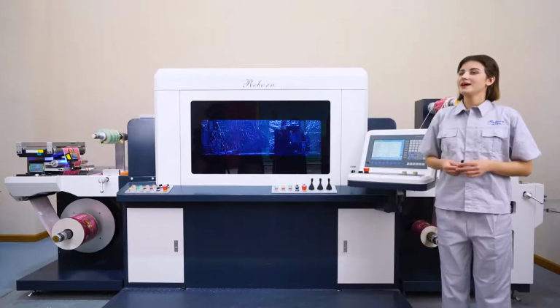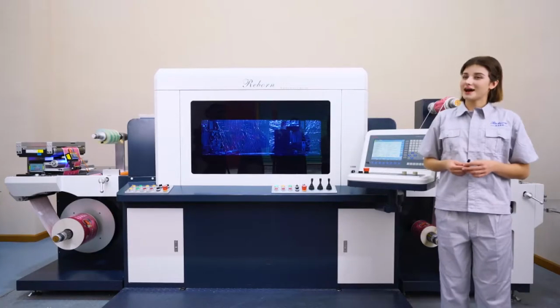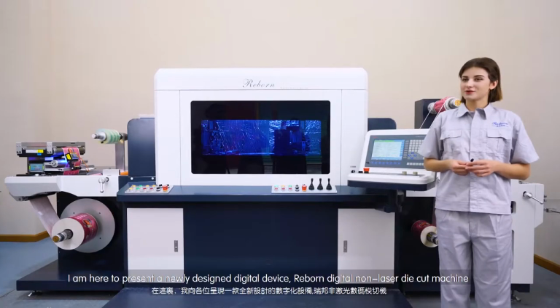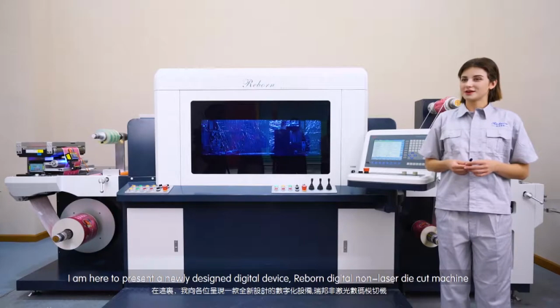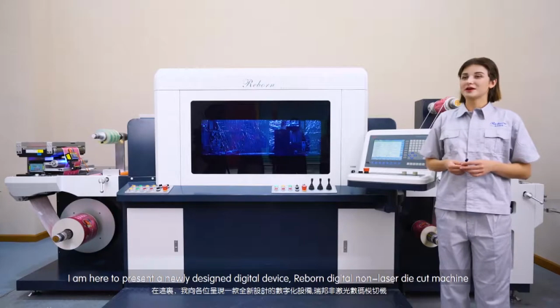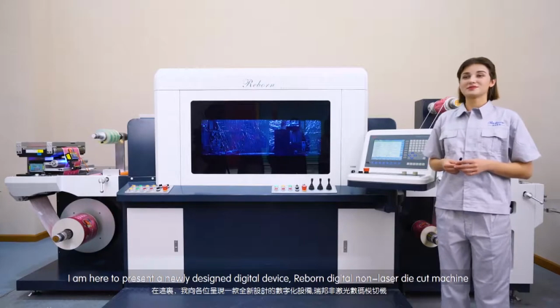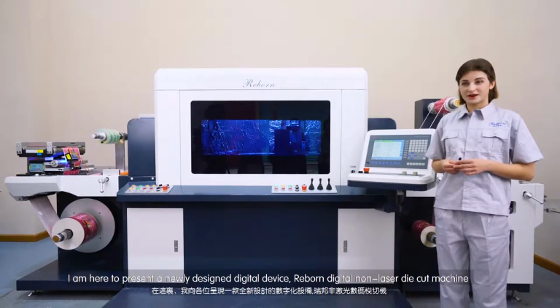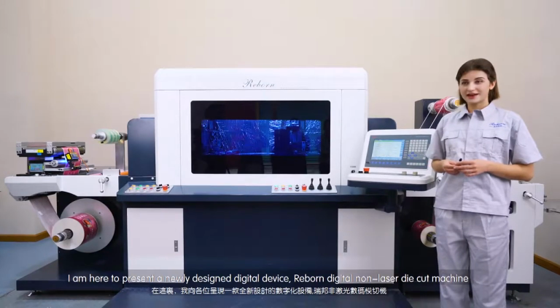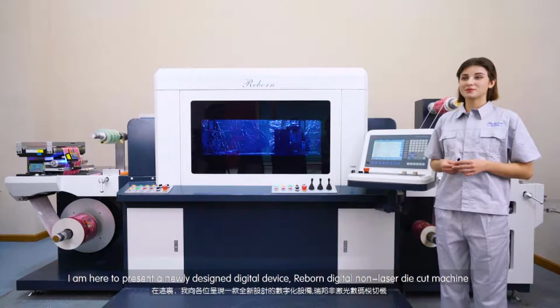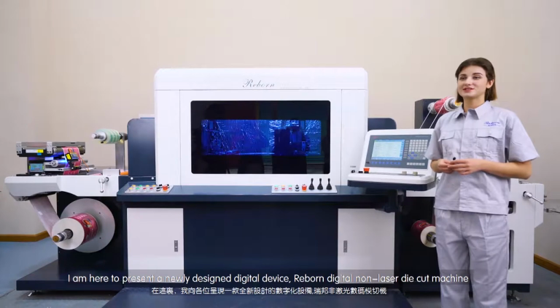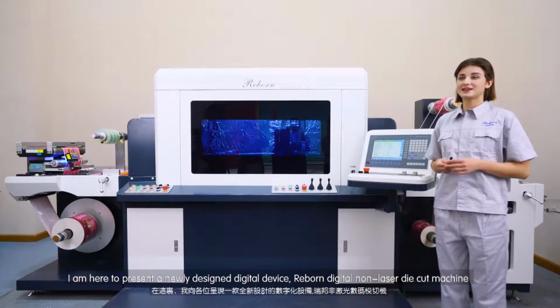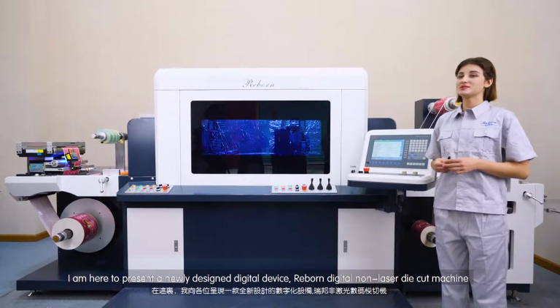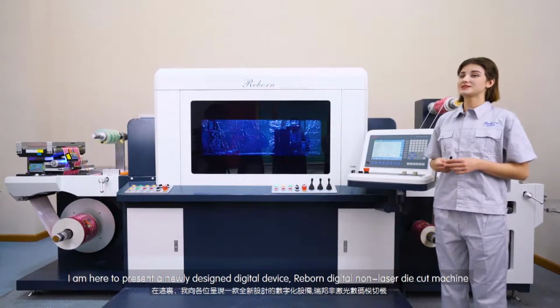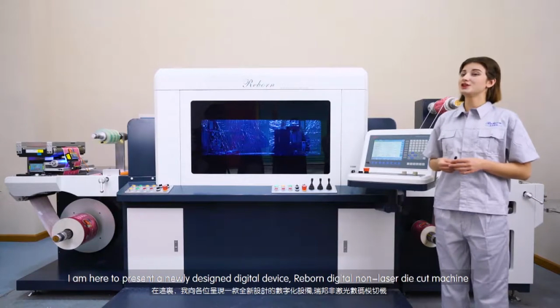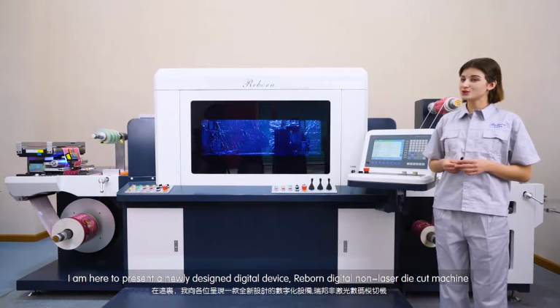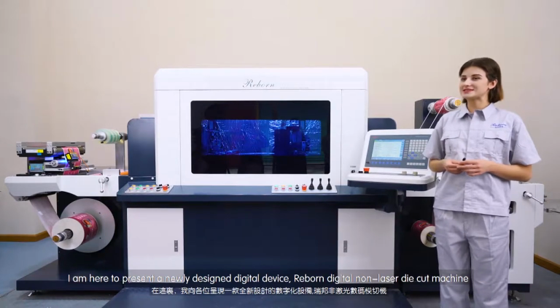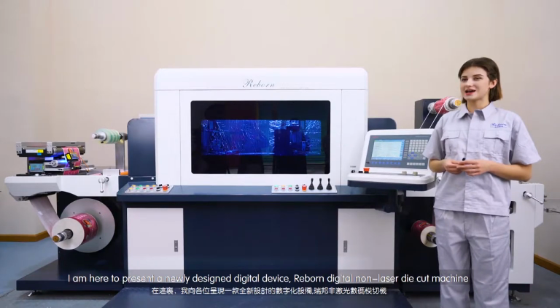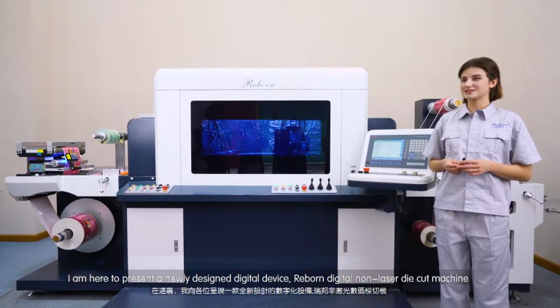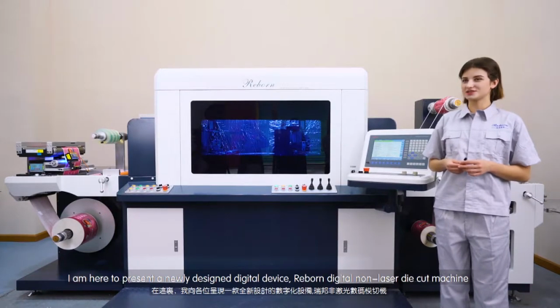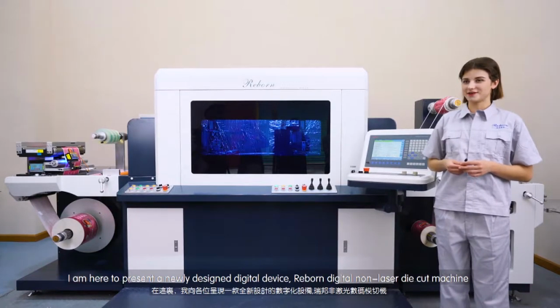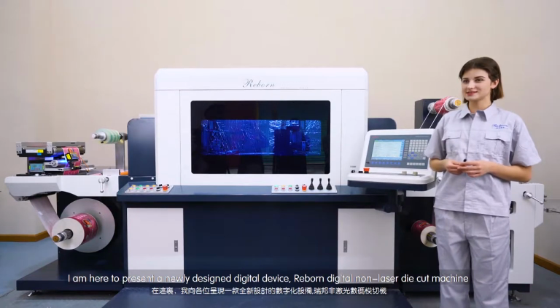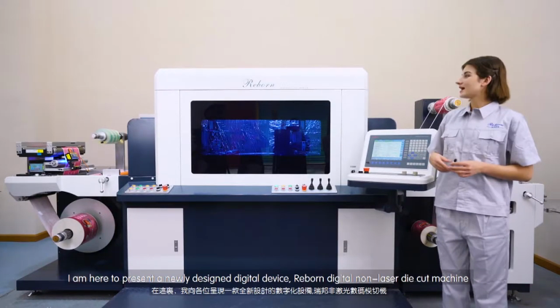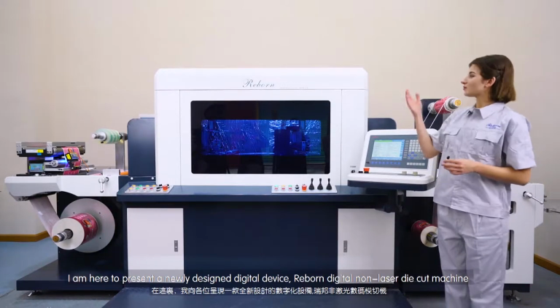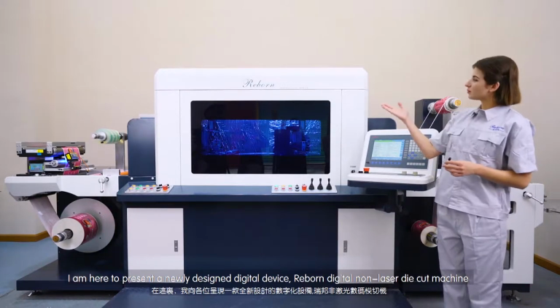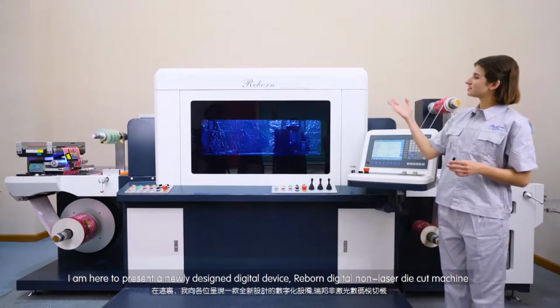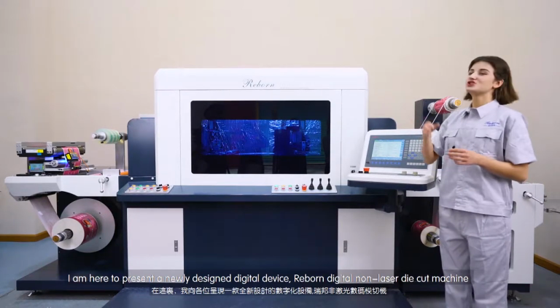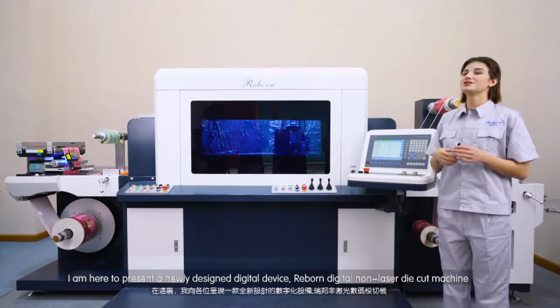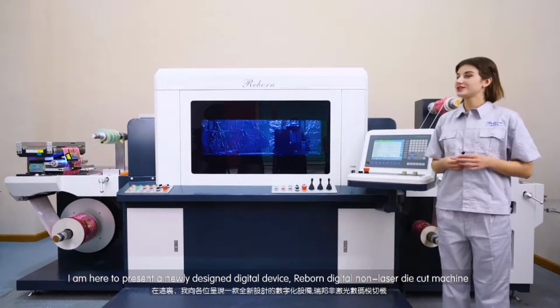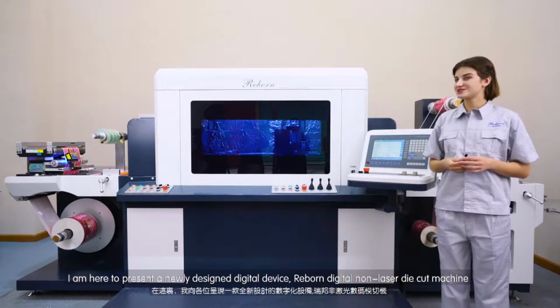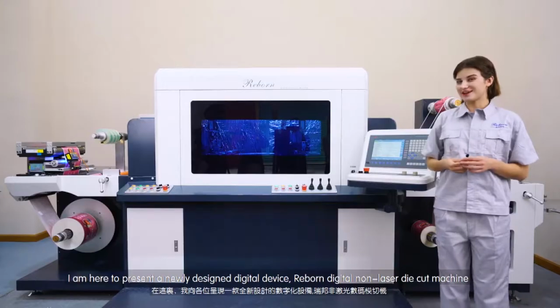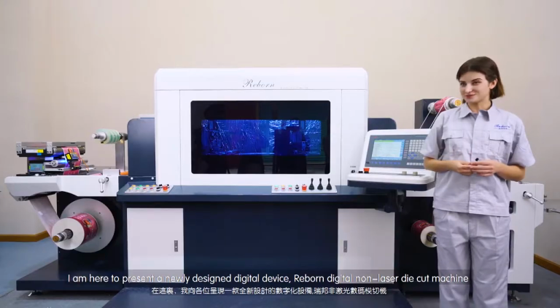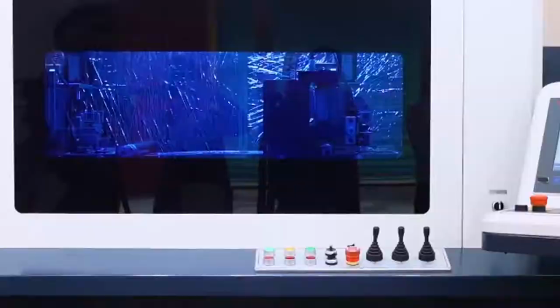Hi everyone, my name is Mary and I'm here today to present a newly designed digital device, the Reborn Digital Long Laser Die Cut Machine.